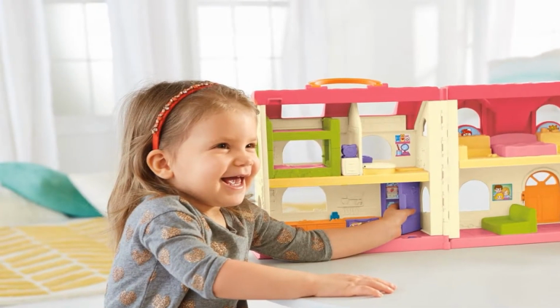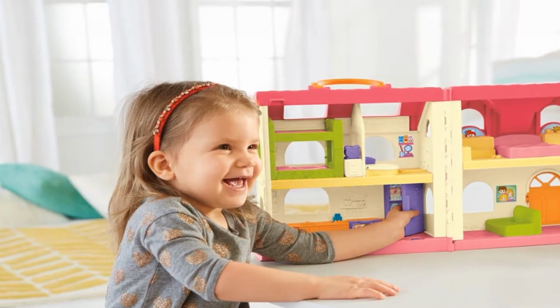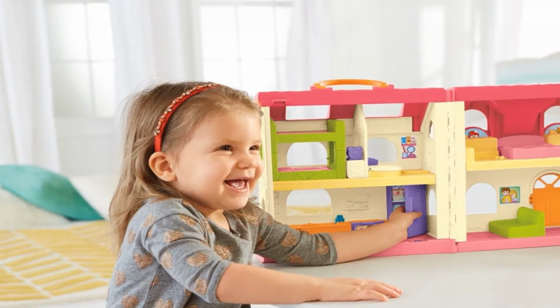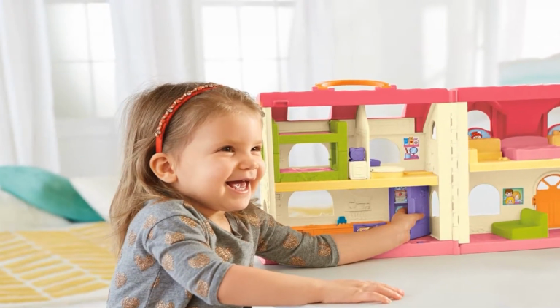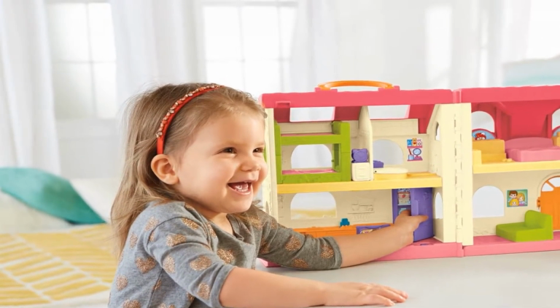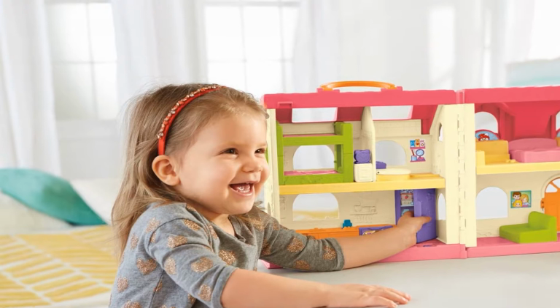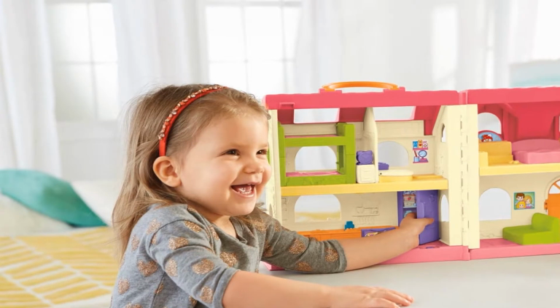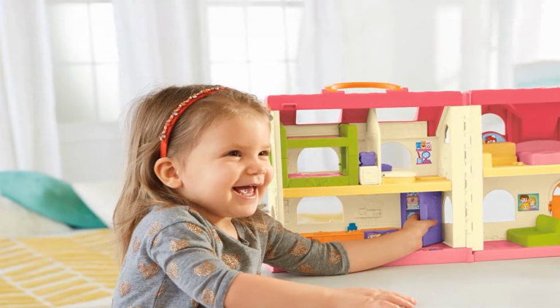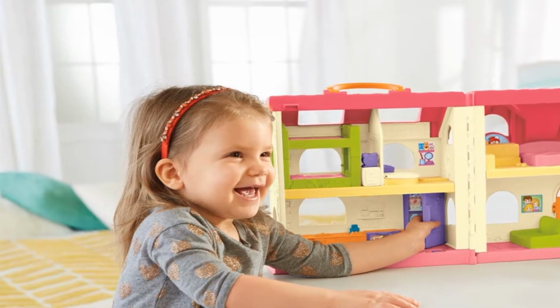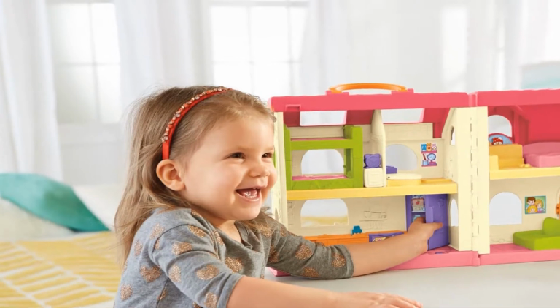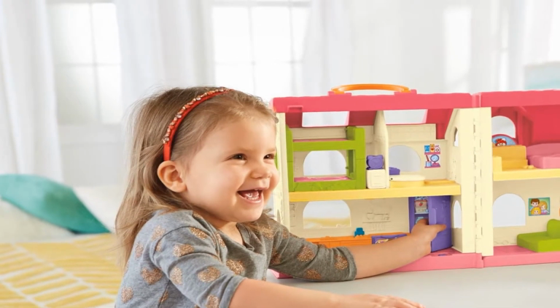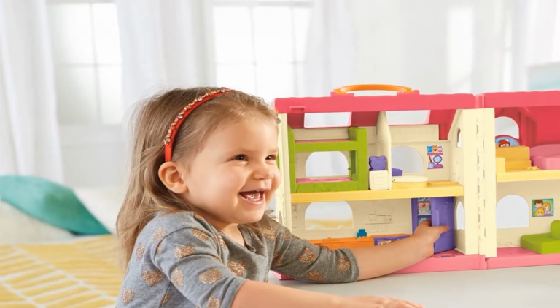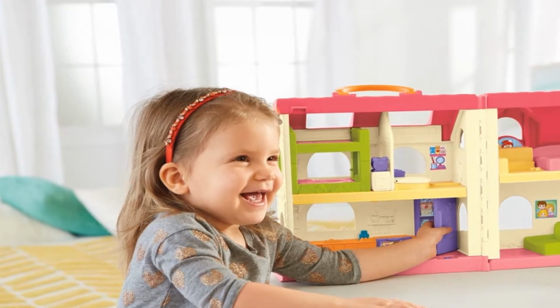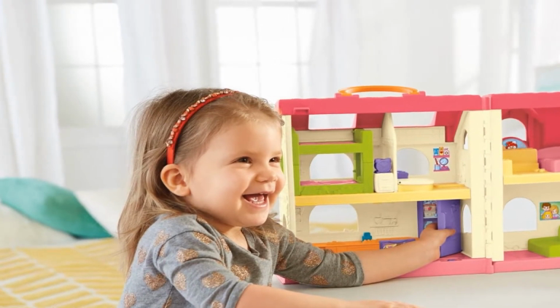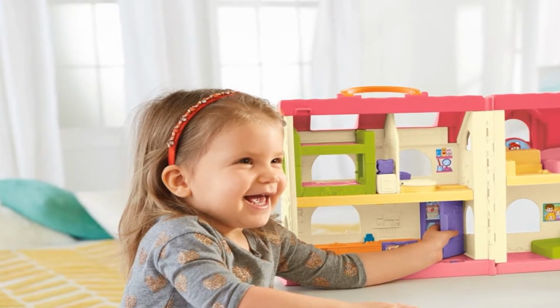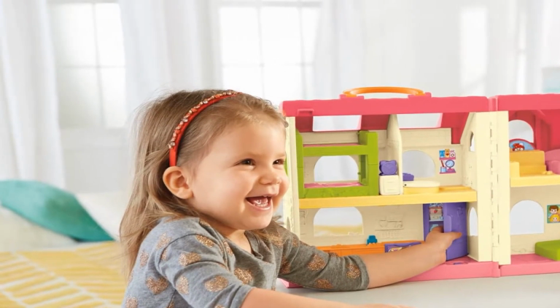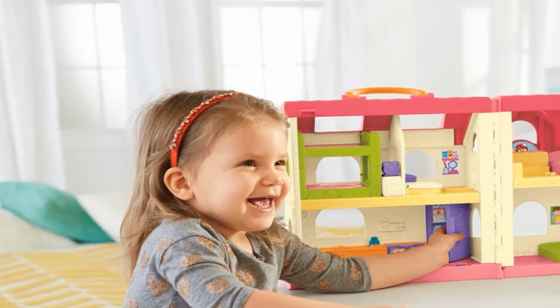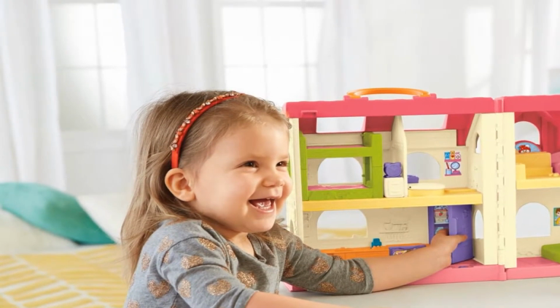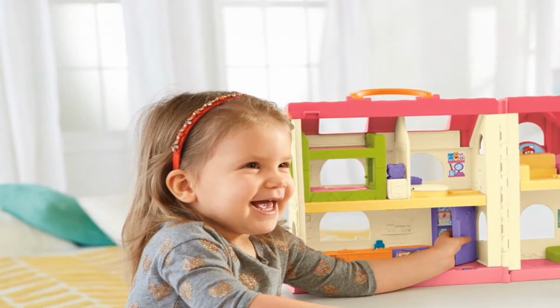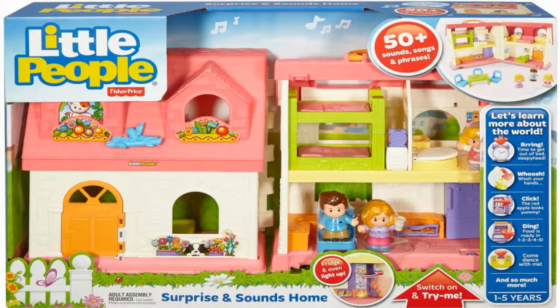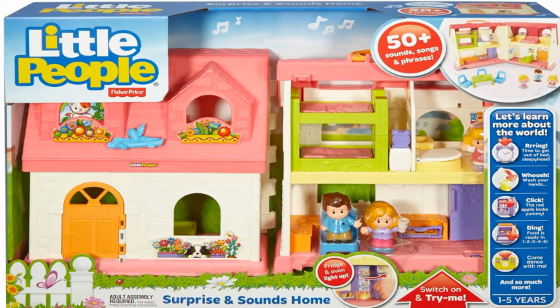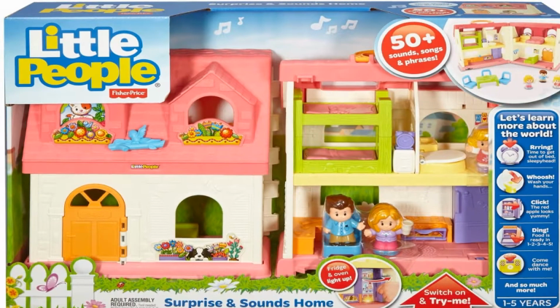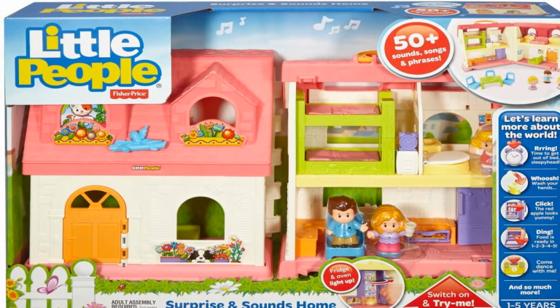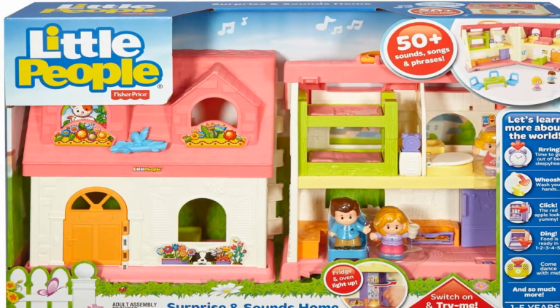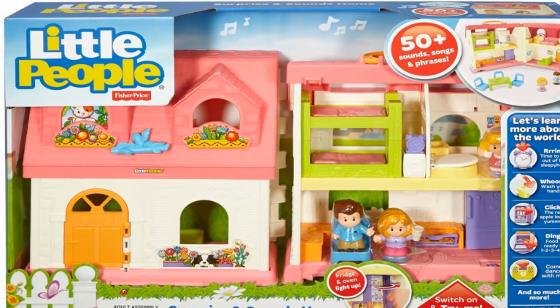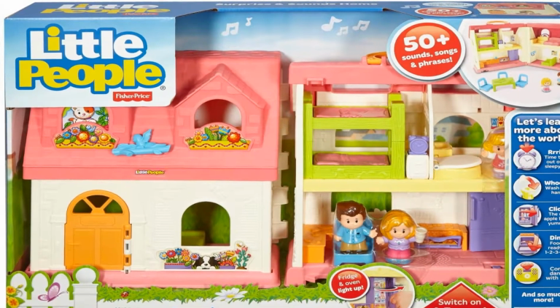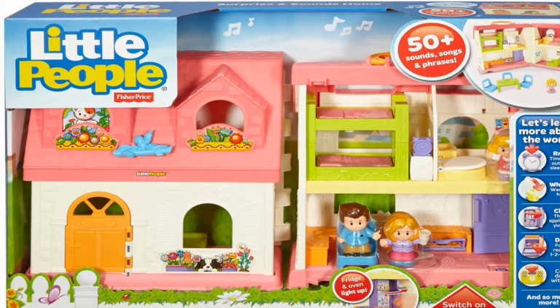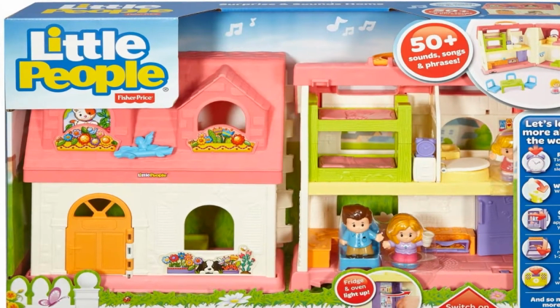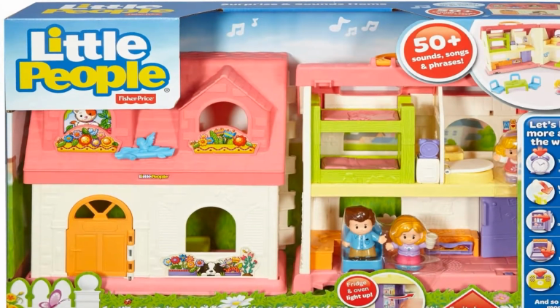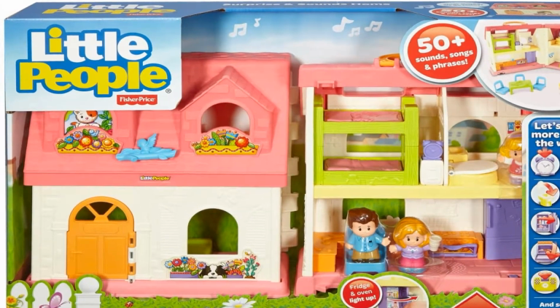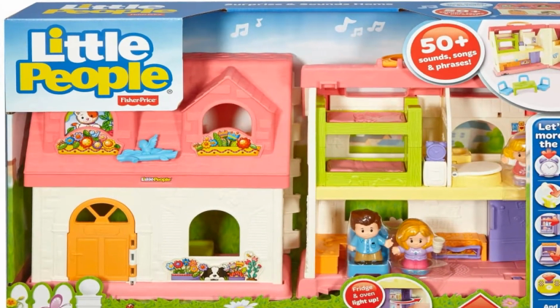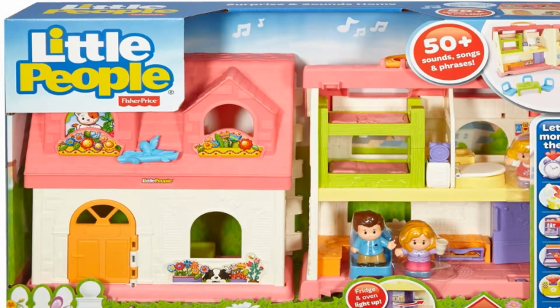Slide the bluebird to see the kitty pop up in the window on one side and what the weather's like on the other.